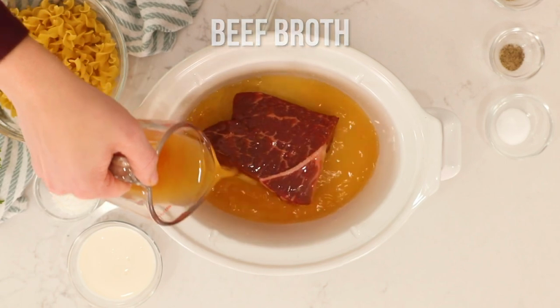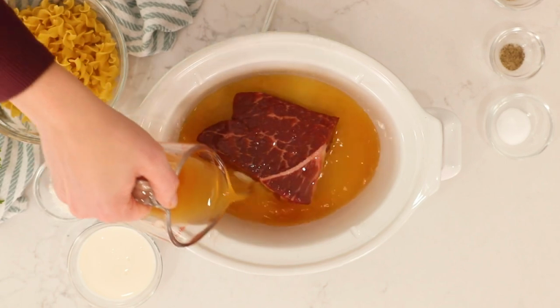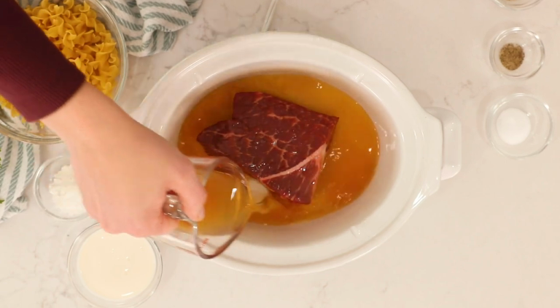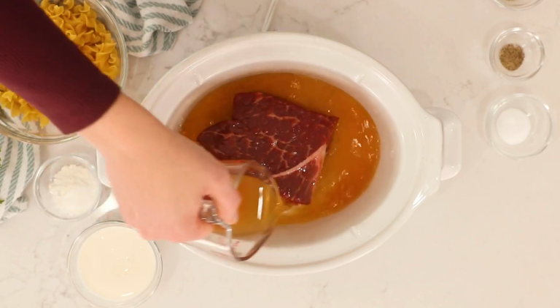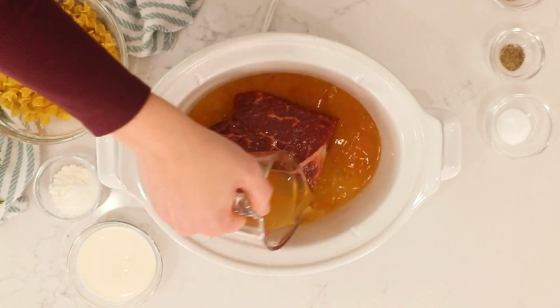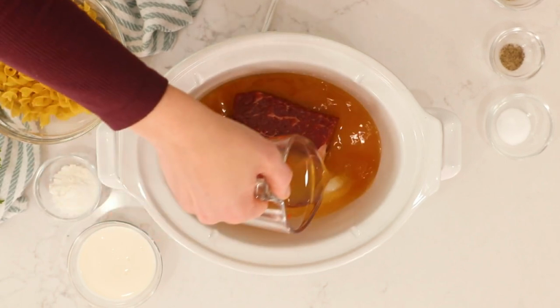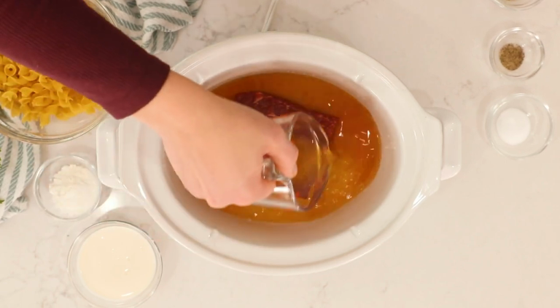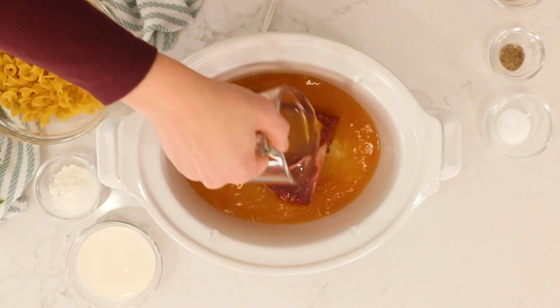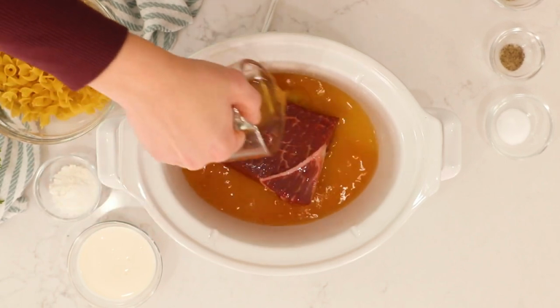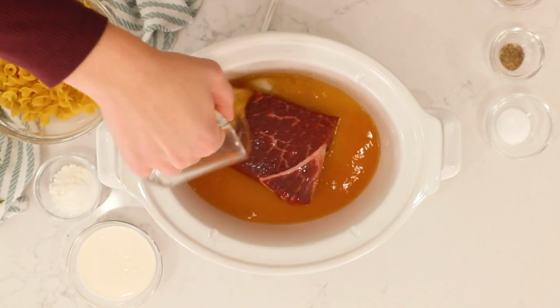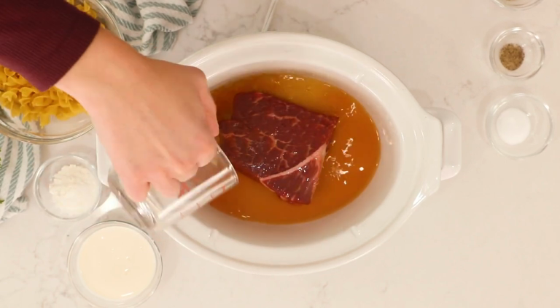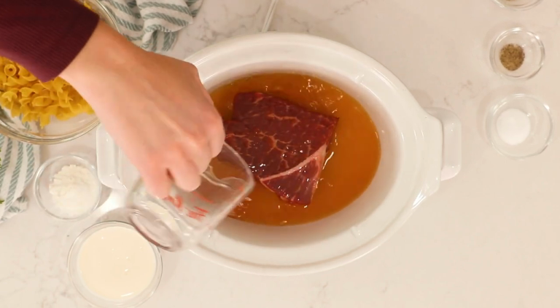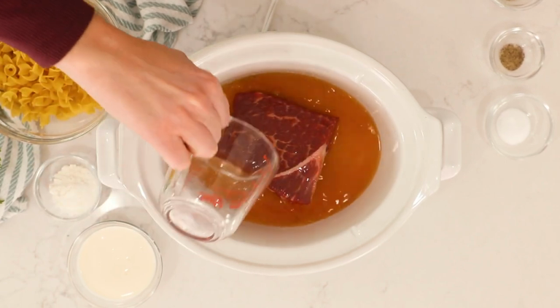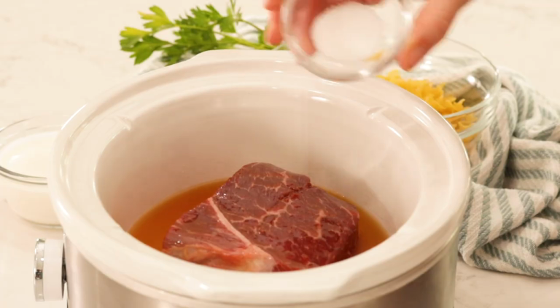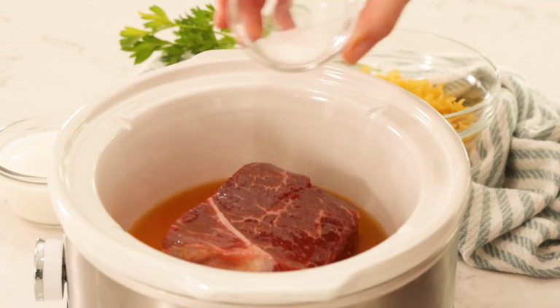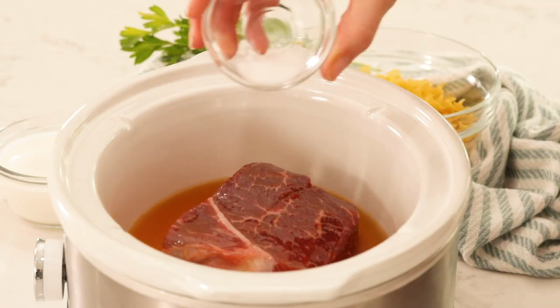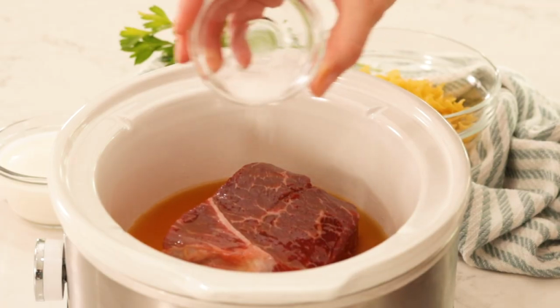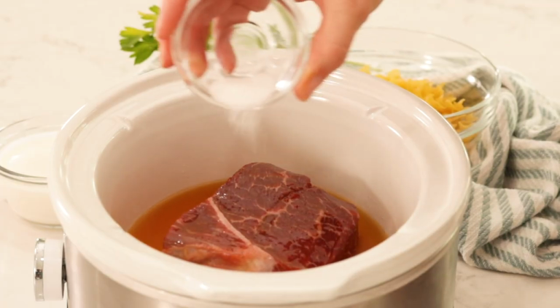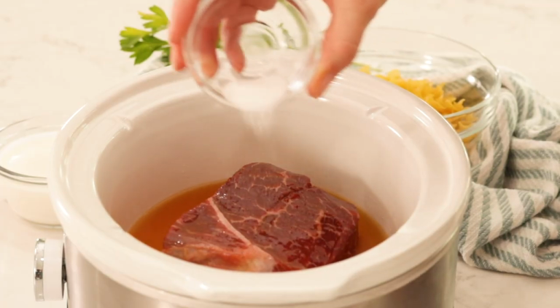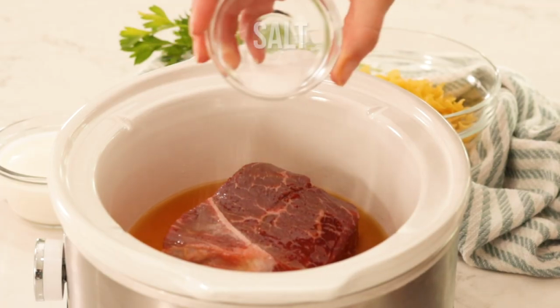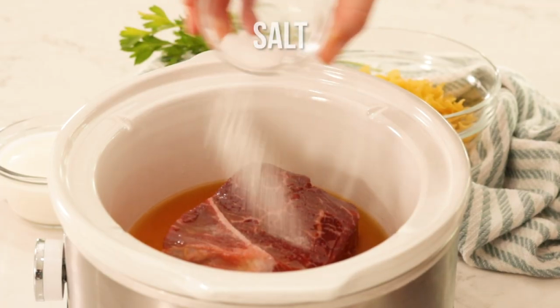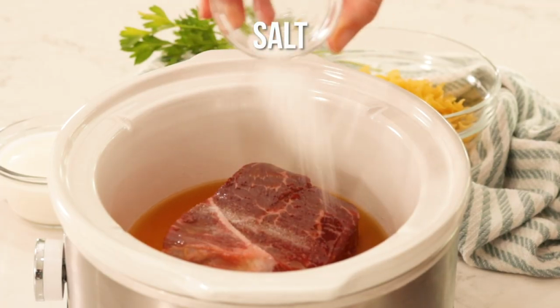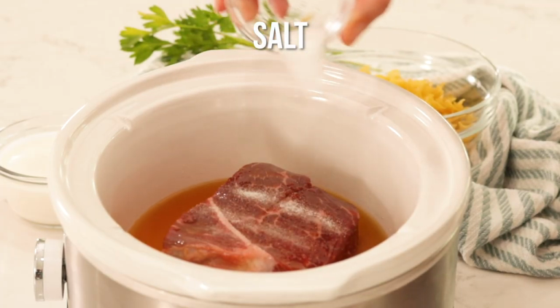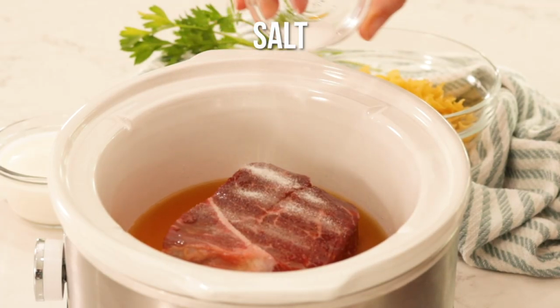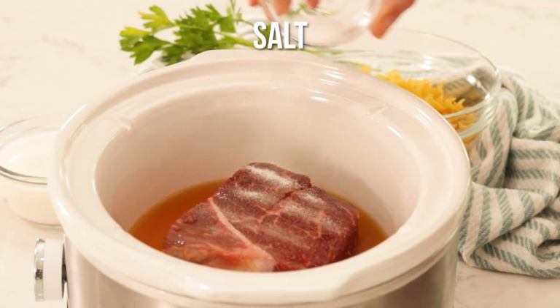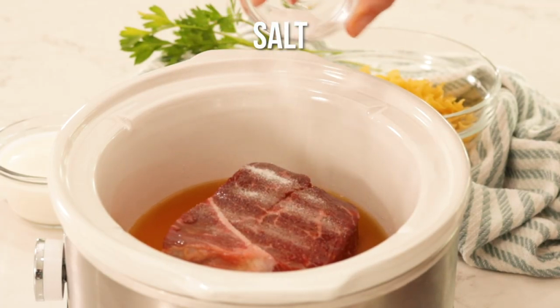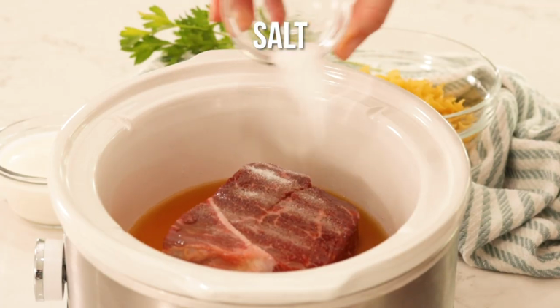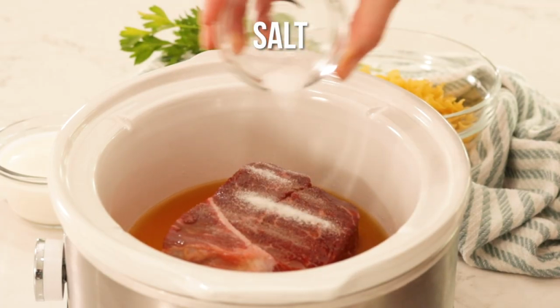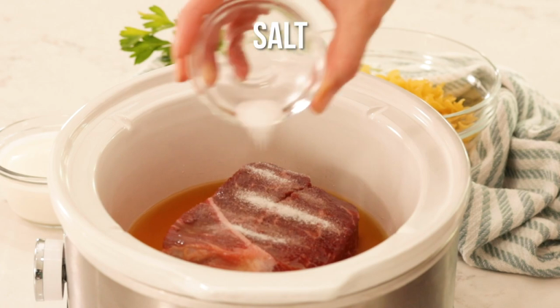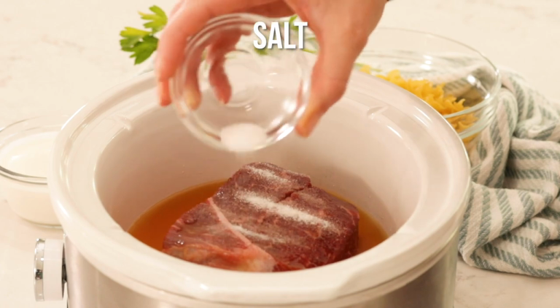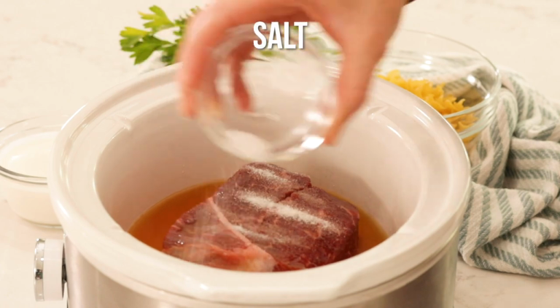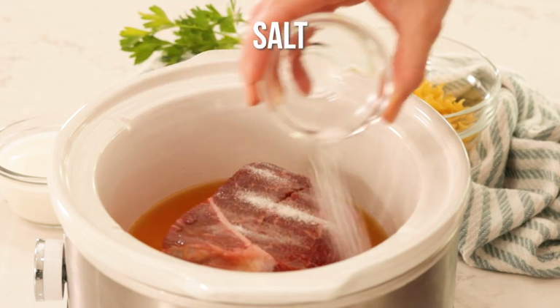Now we're going to add our beef broth, salt, pepper, and Italian seasoning.